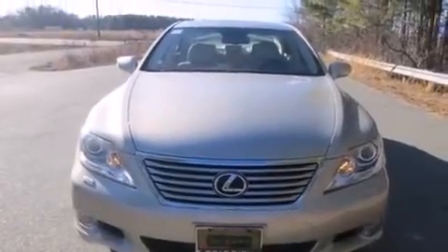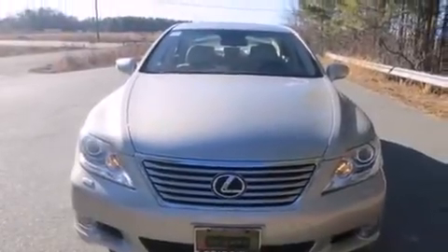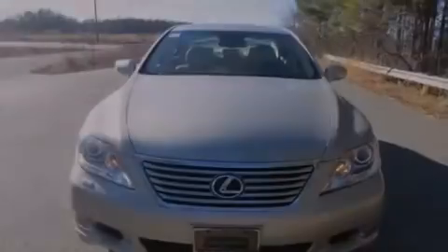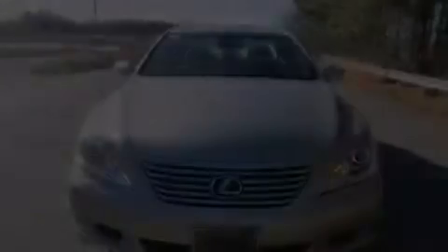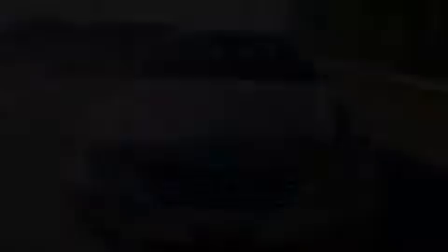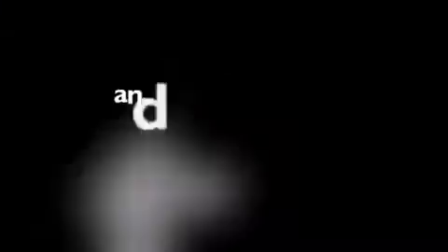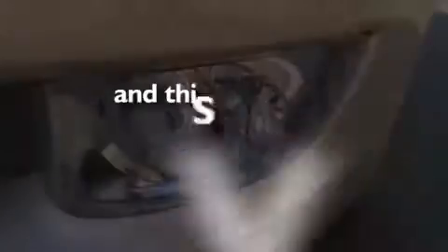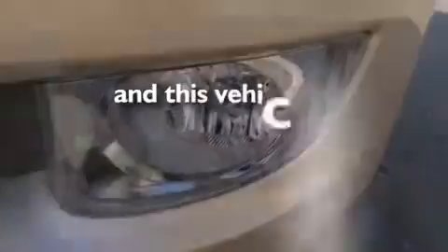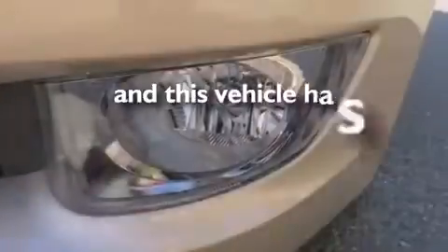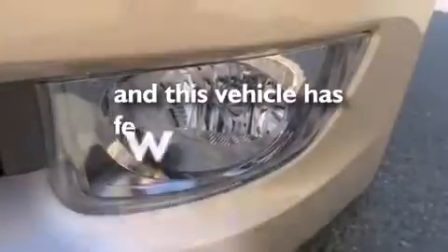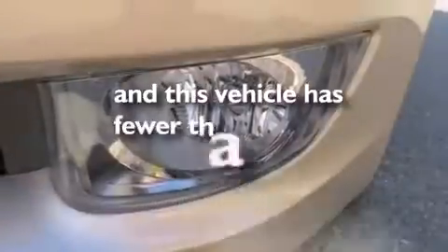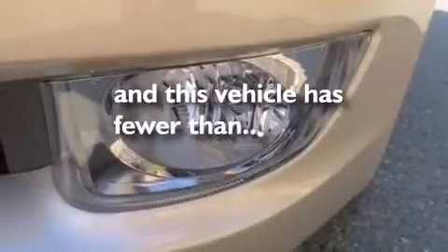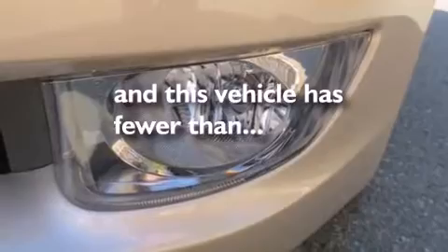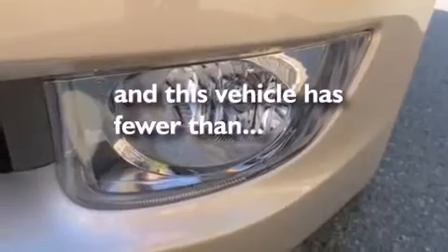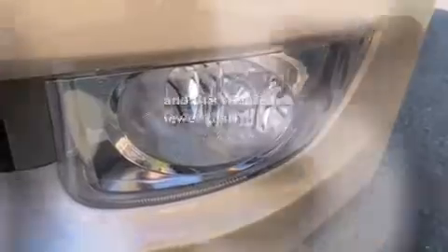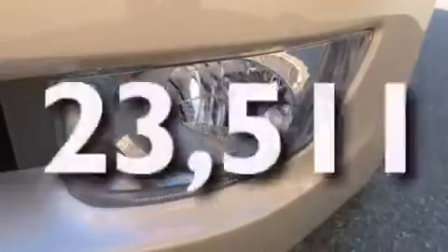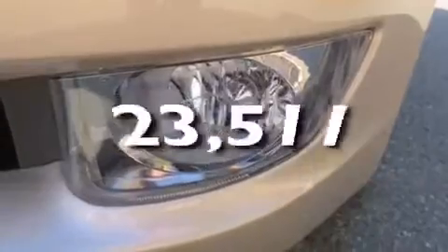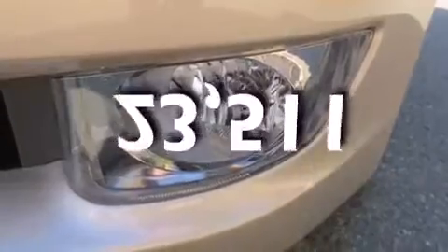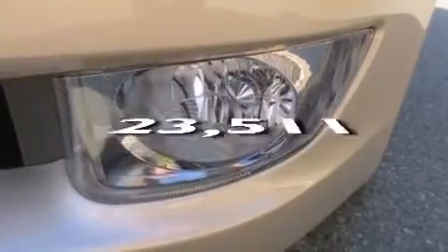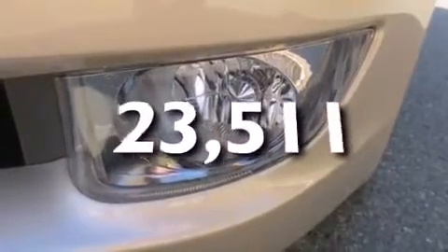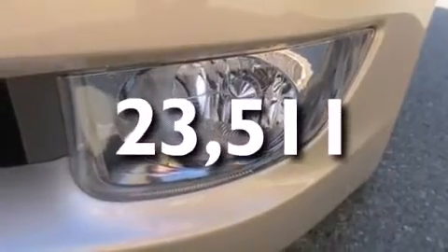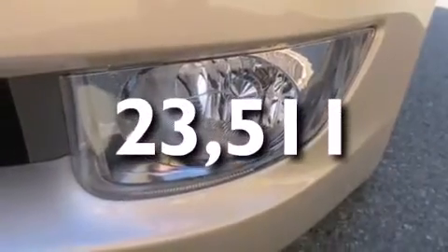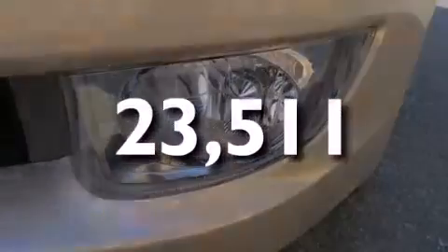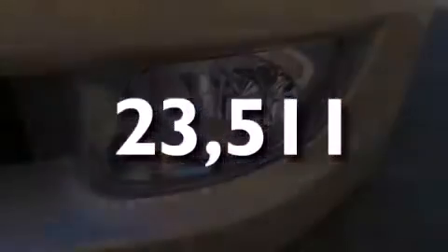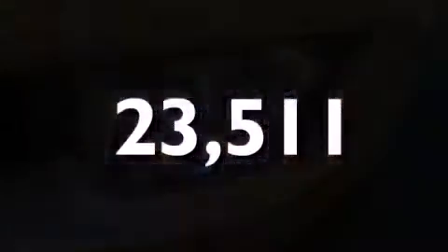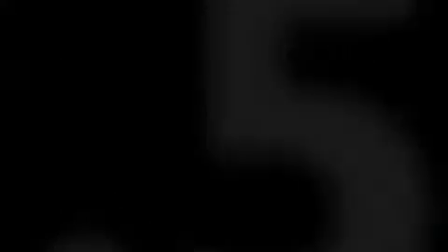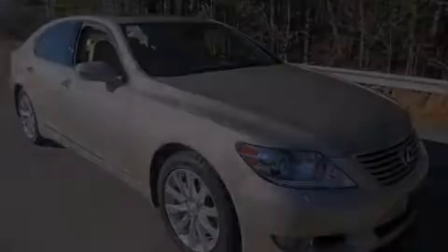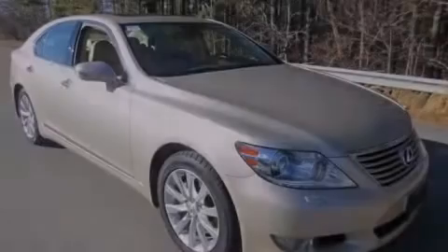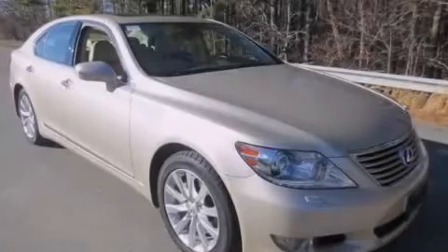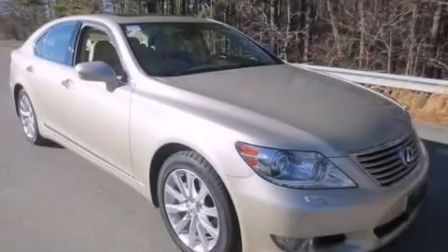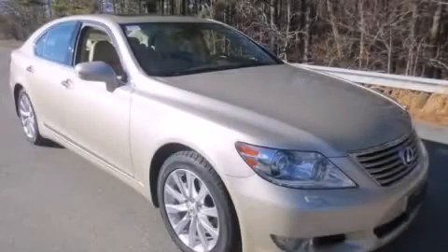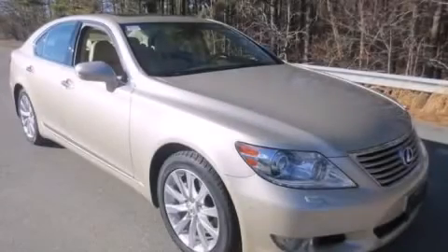This vehicle has fewer than 24,000 miles on the odometer. Please call us today for more information on this great vehicle.